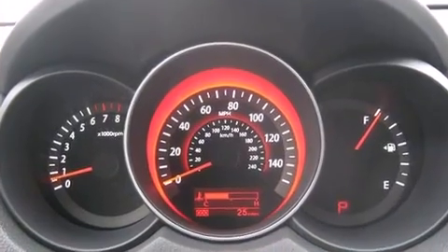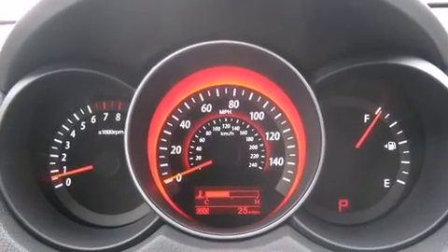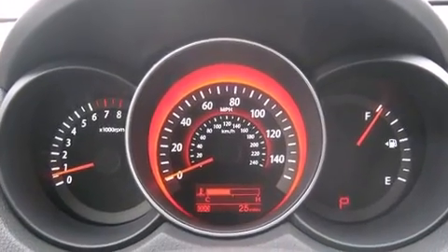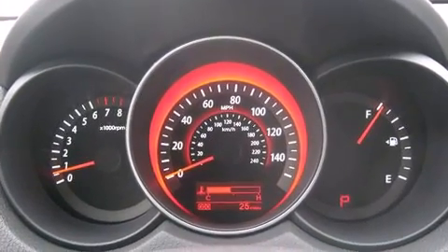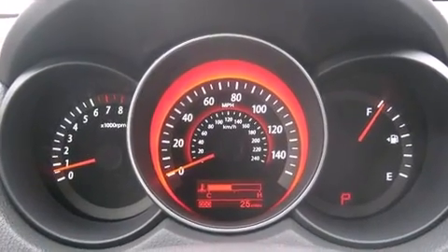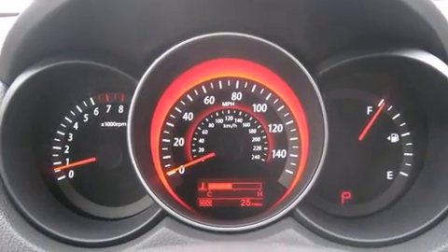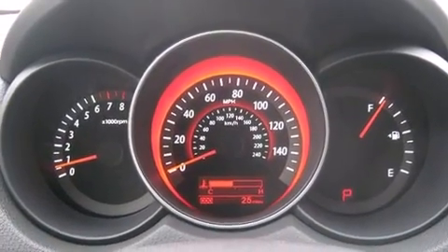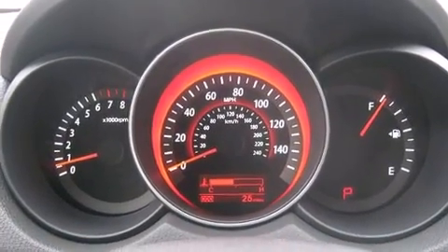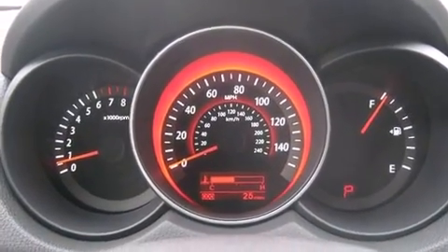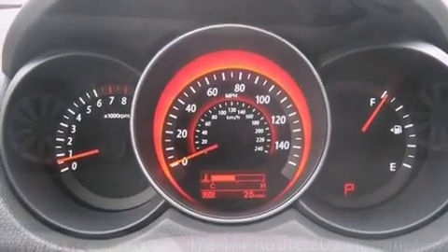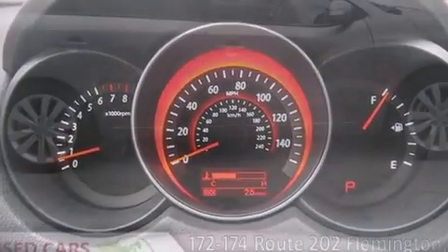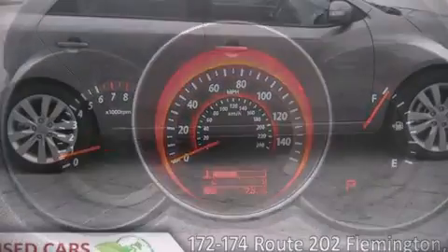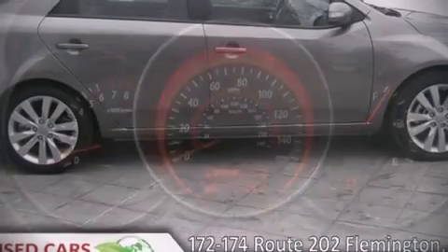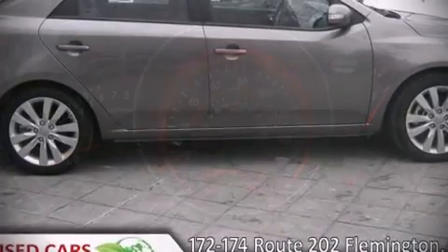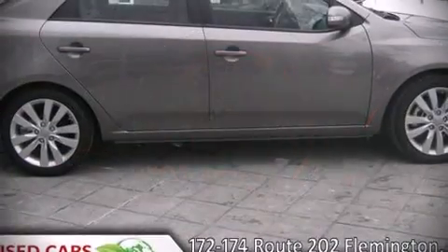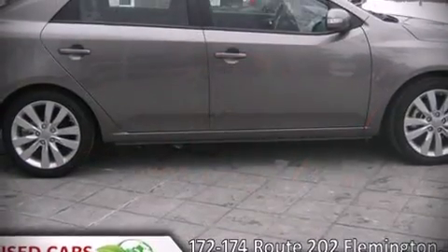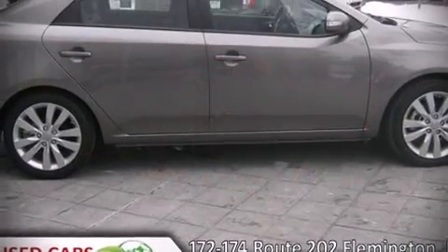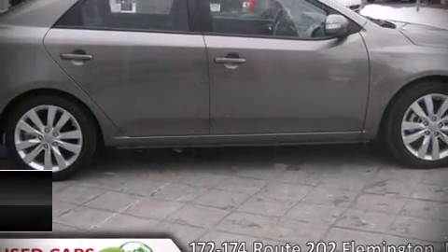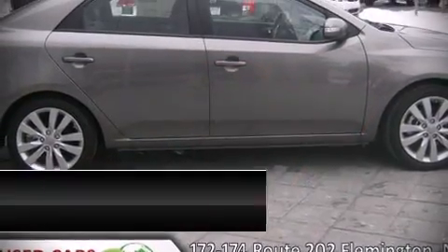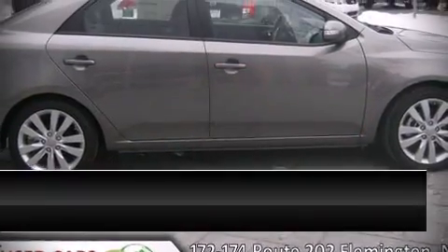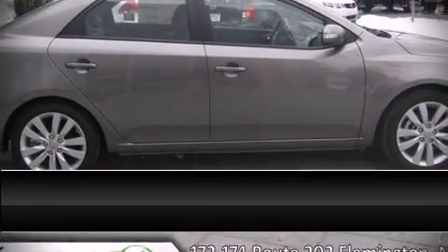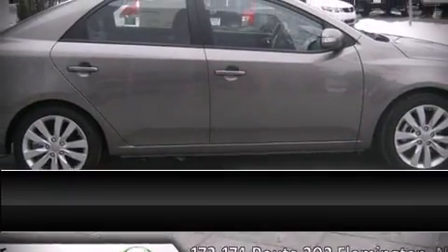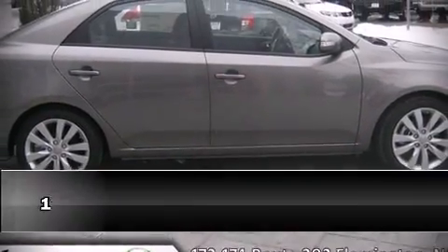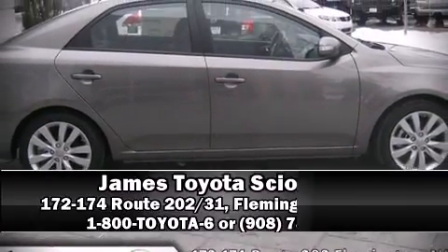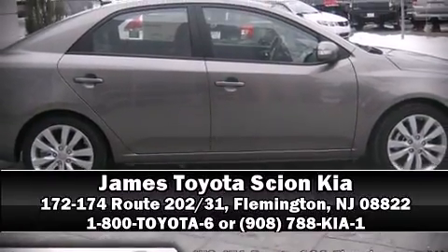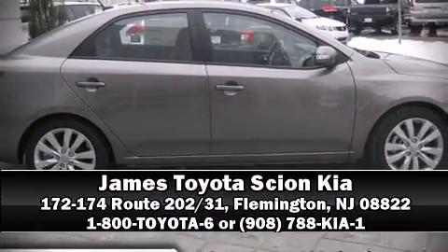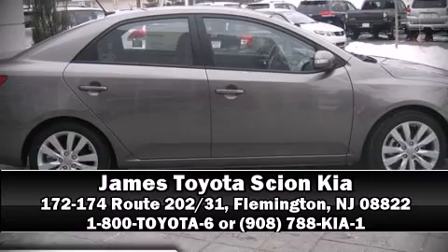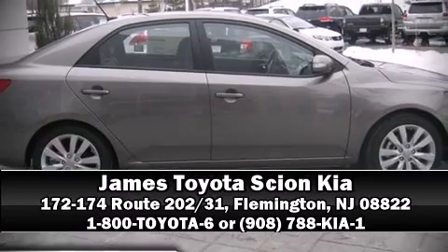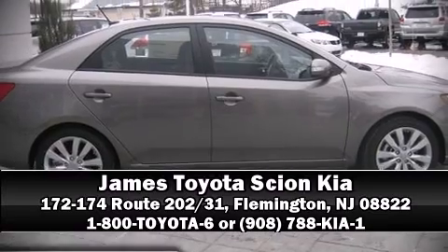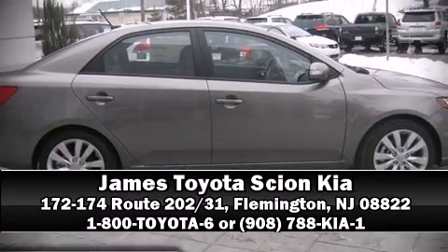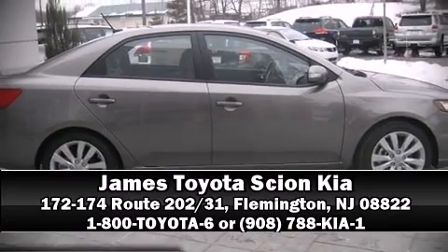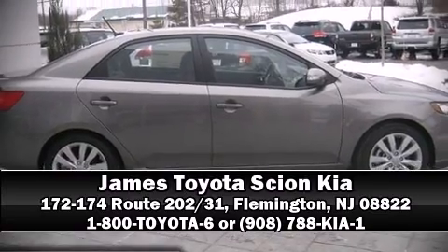We'd love to show you this vehicle in person. Call to schedule a test drive today. Have a good day!